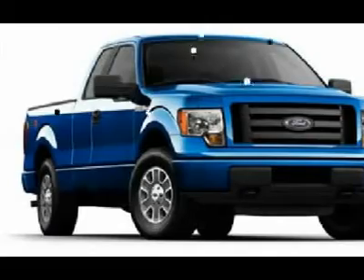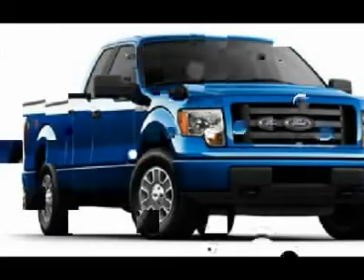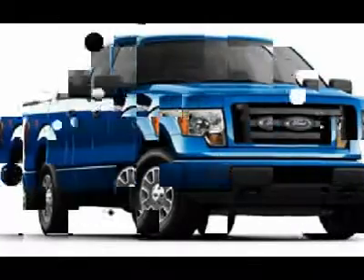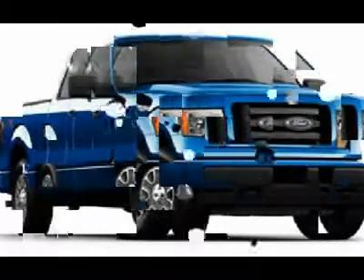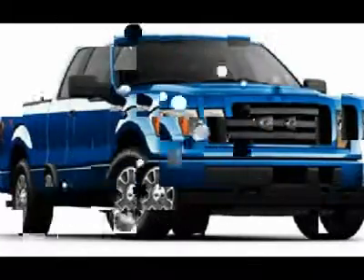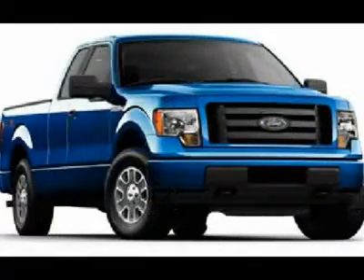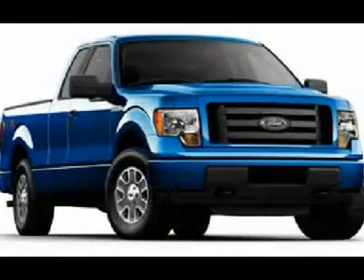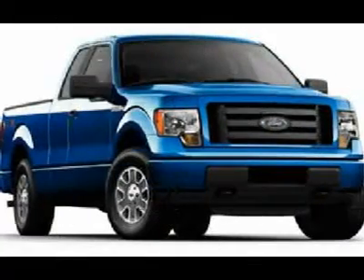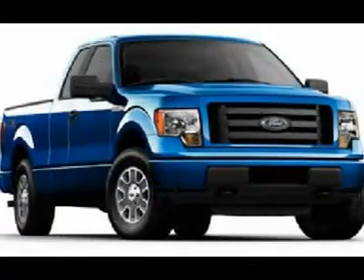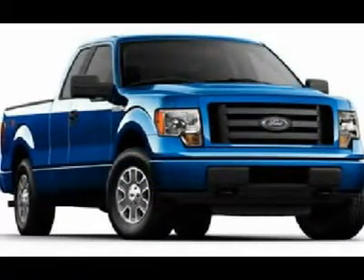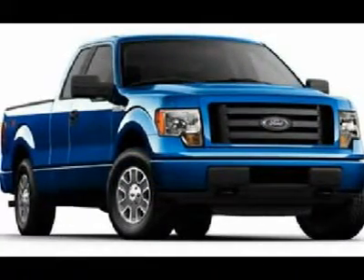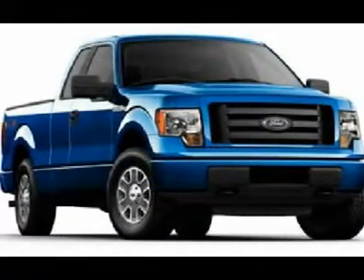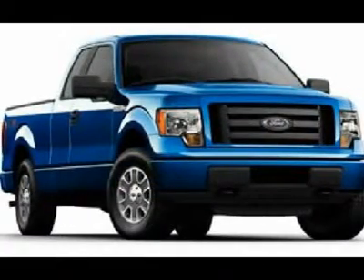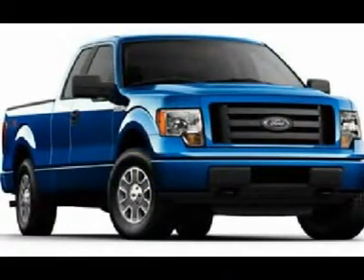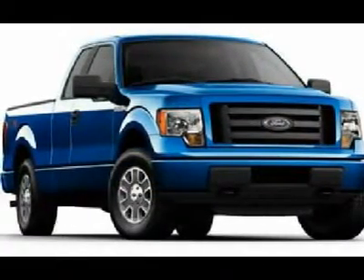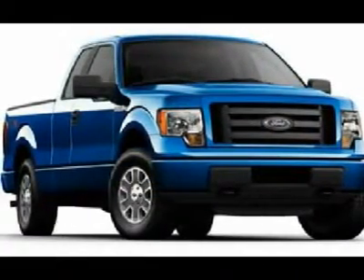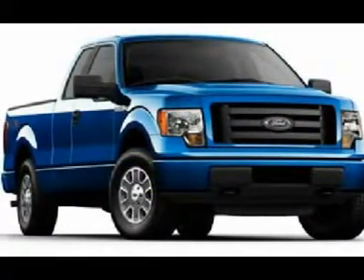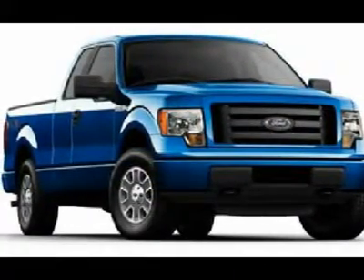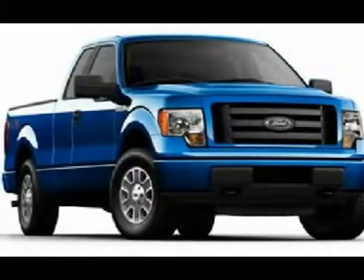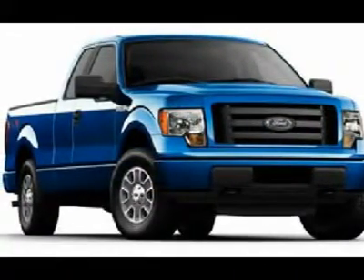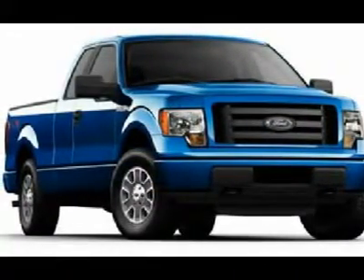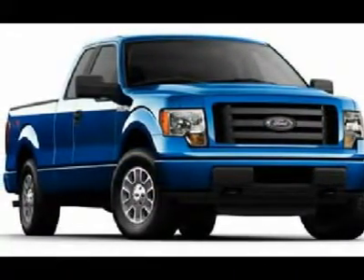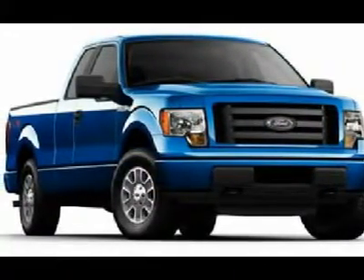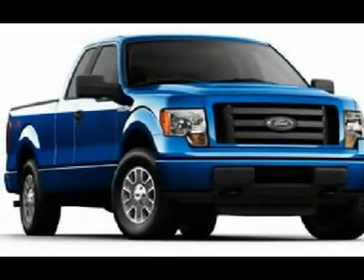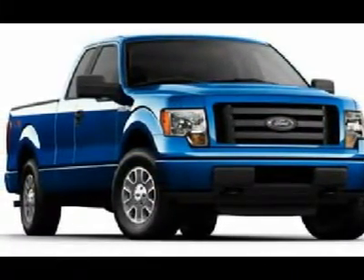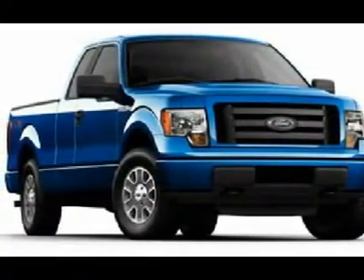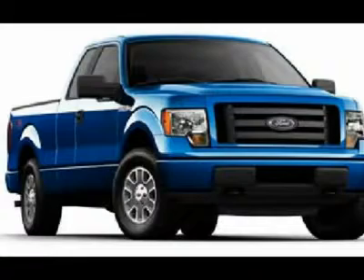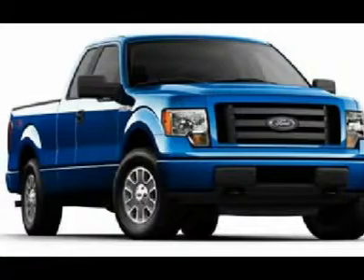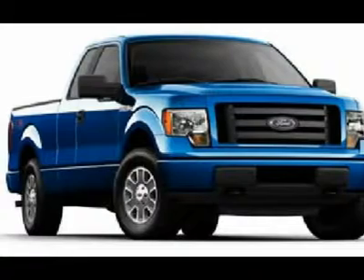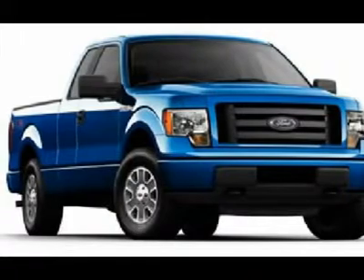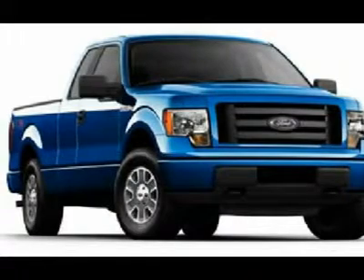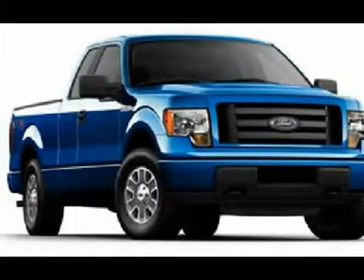Aluminum wheels, four-wheel disc brakes, floor mats, four-wheel drive, cruise control.